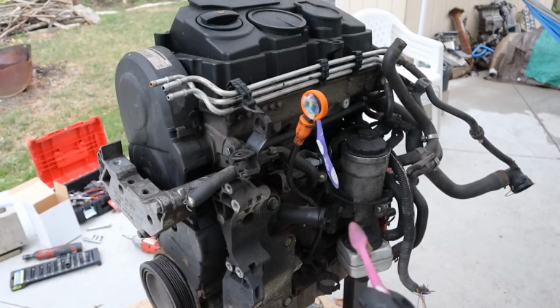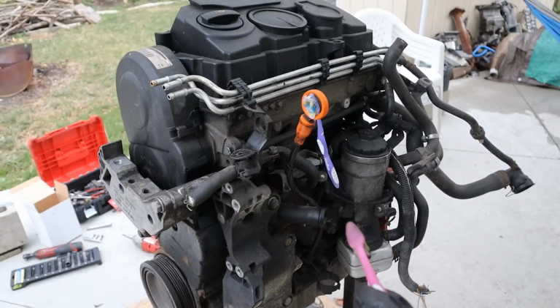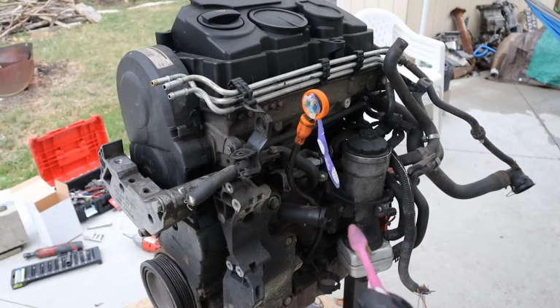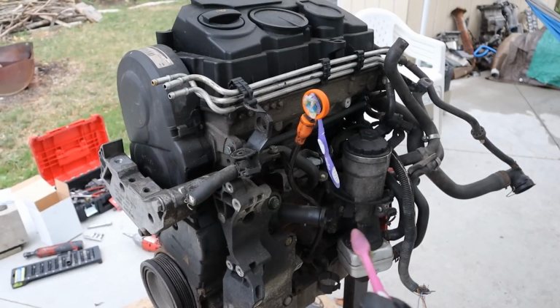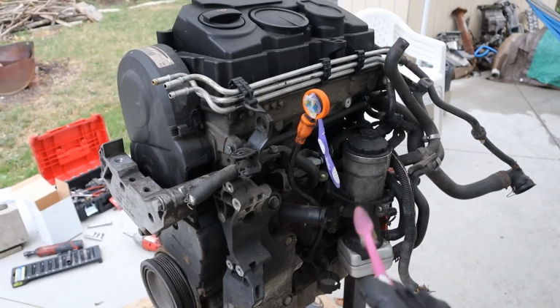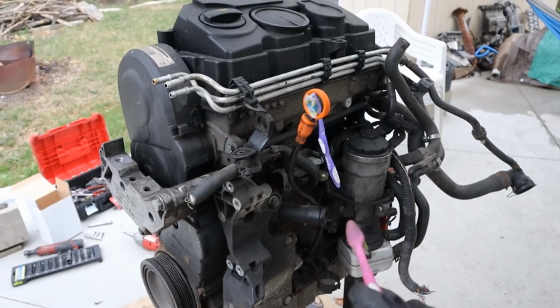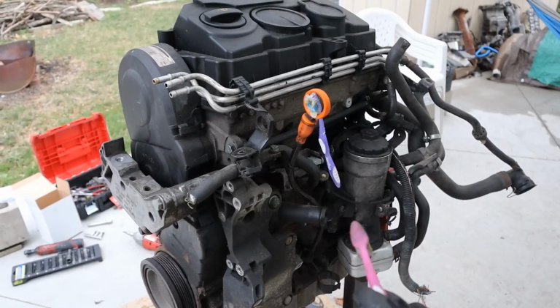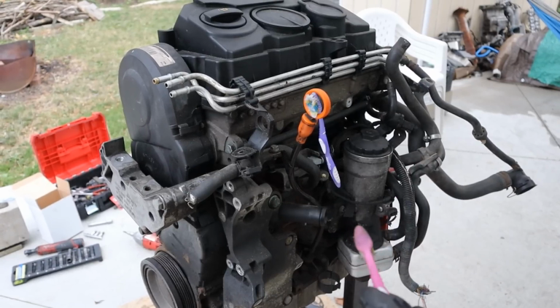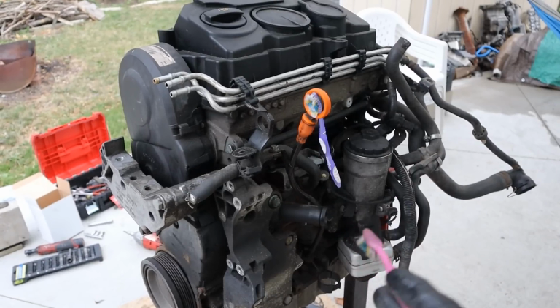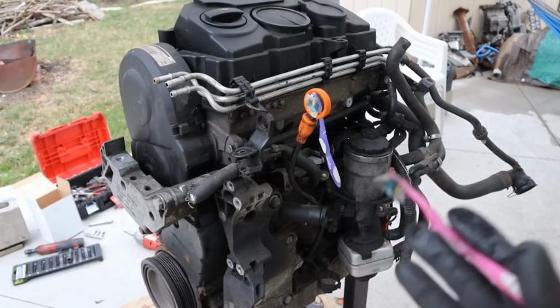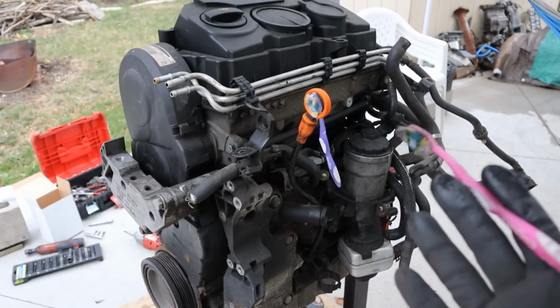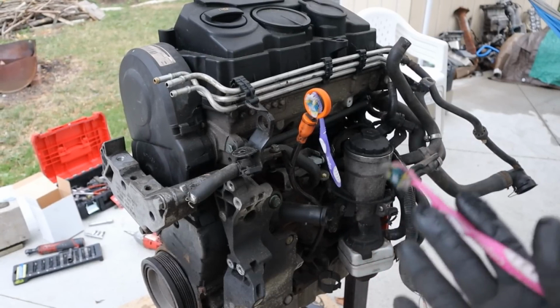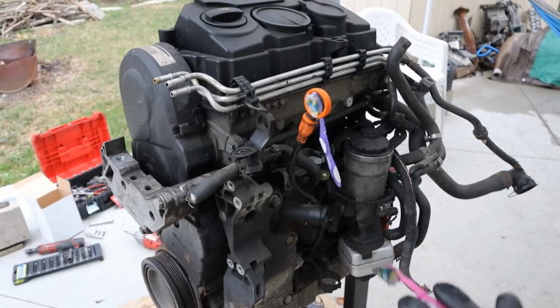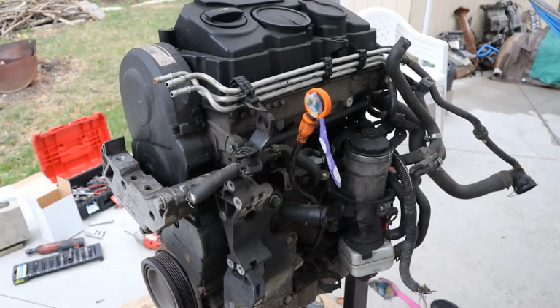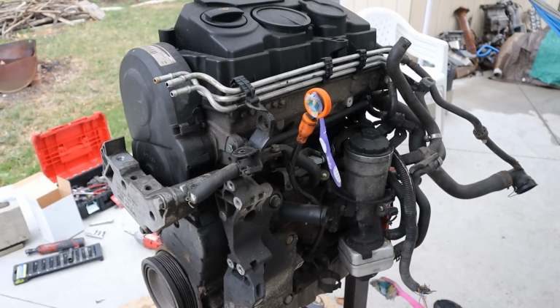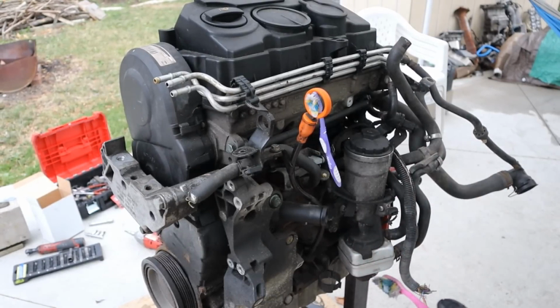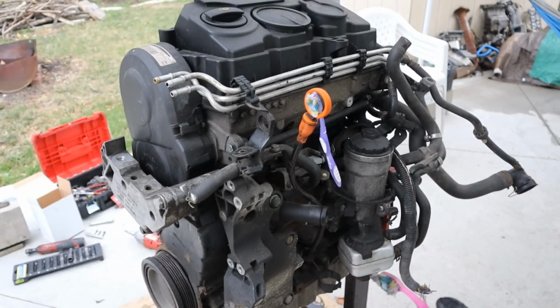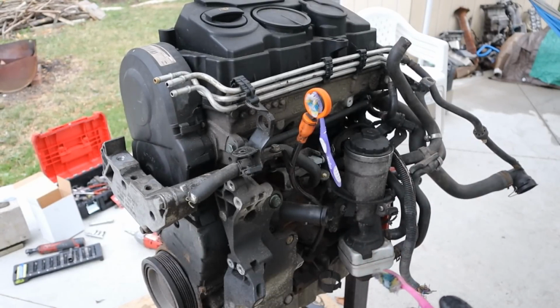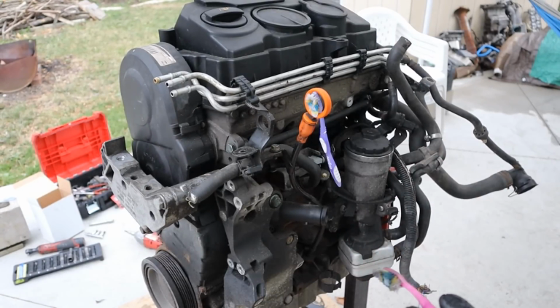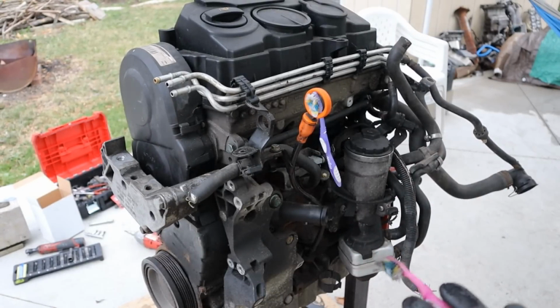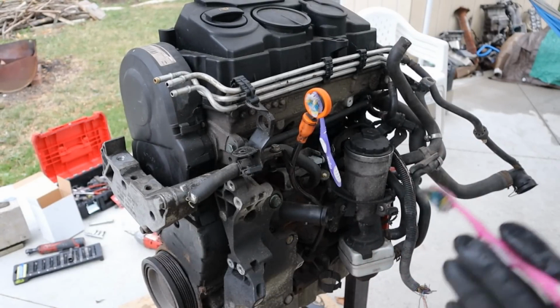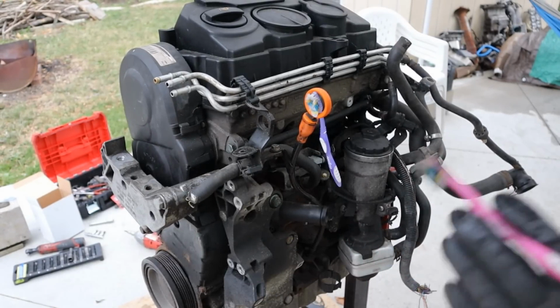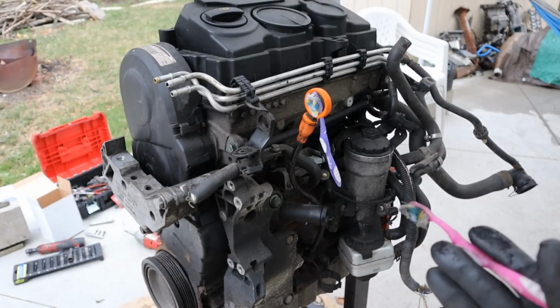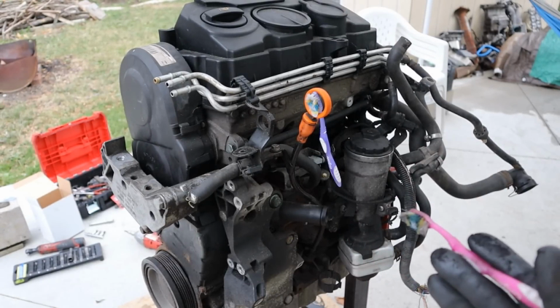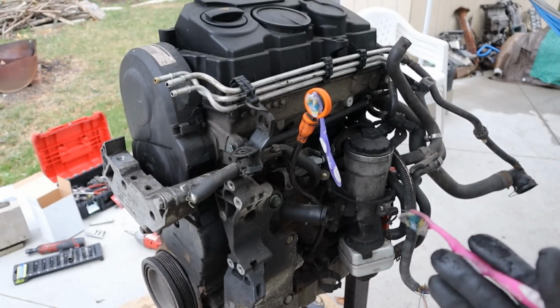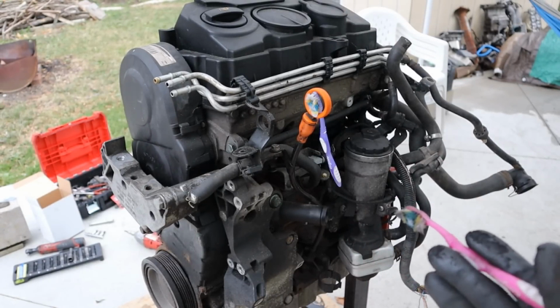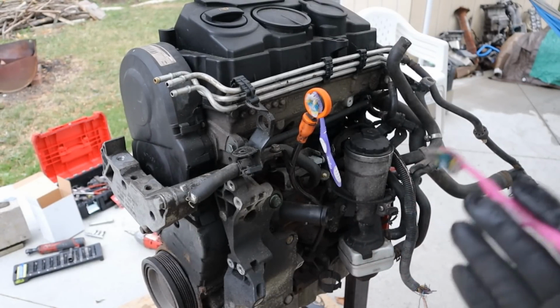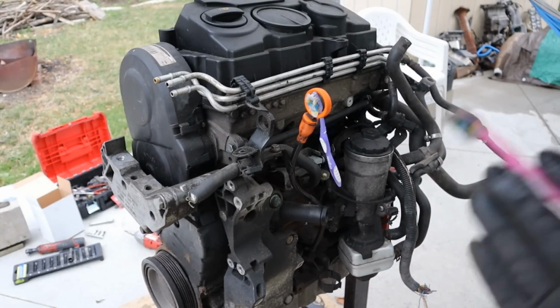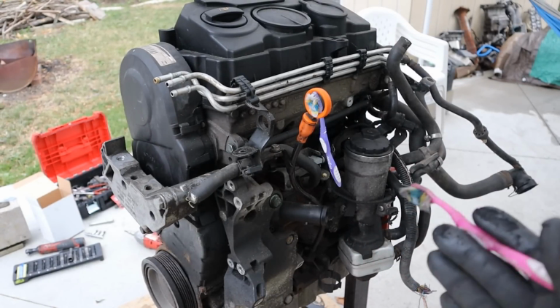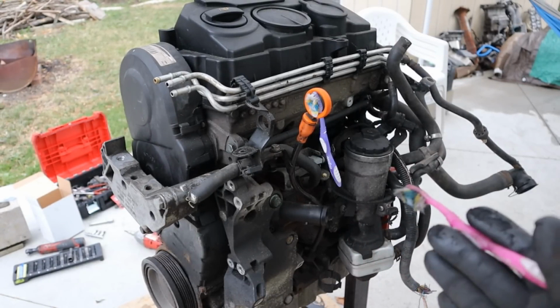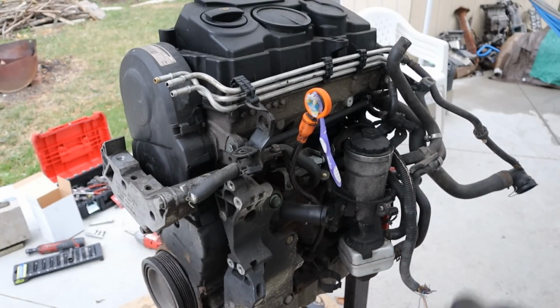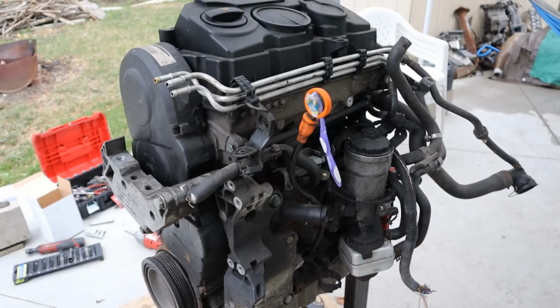Make sure you stay tuned for the next video where I'm going to be tearing down this diesel engine to see what's inside and how it works.